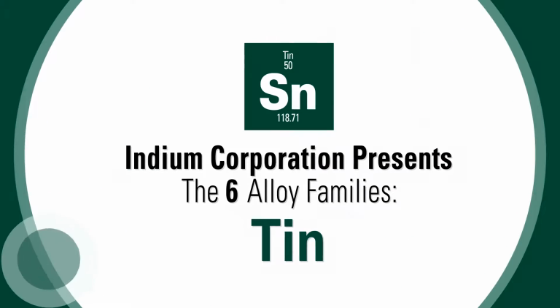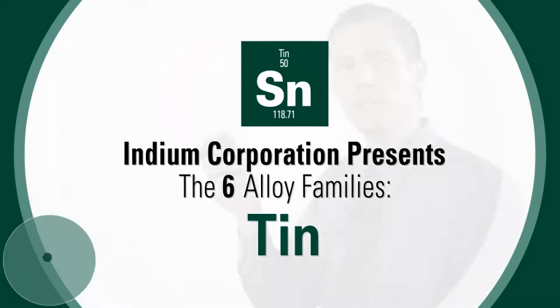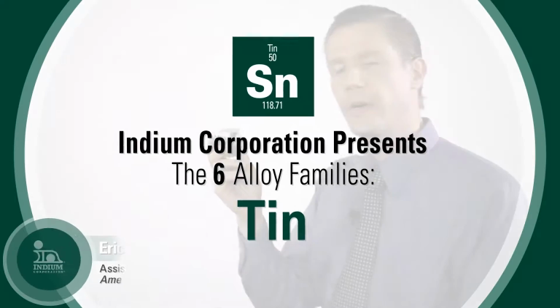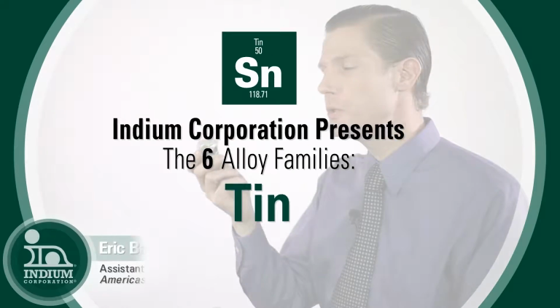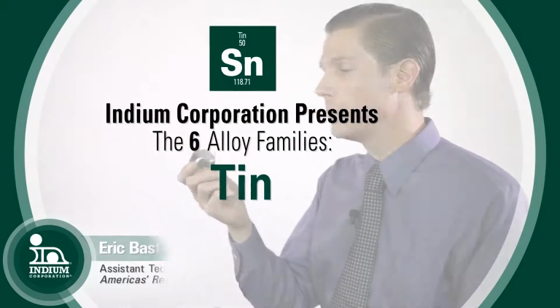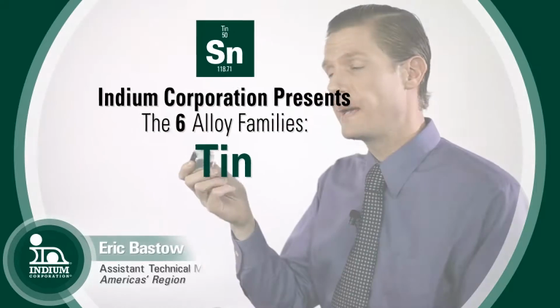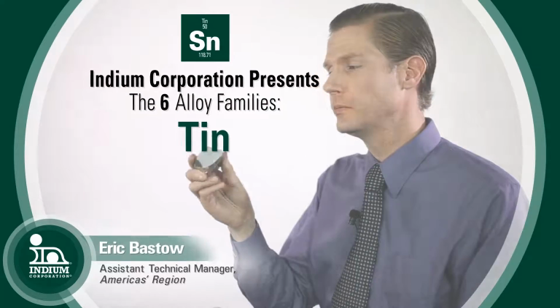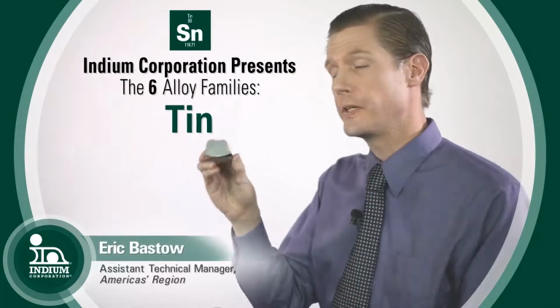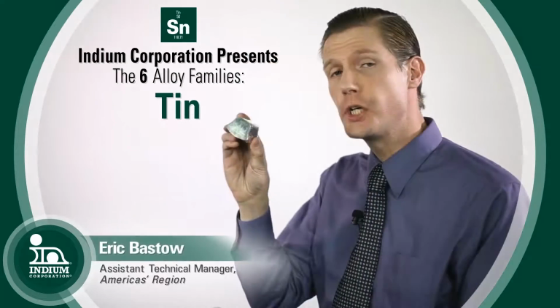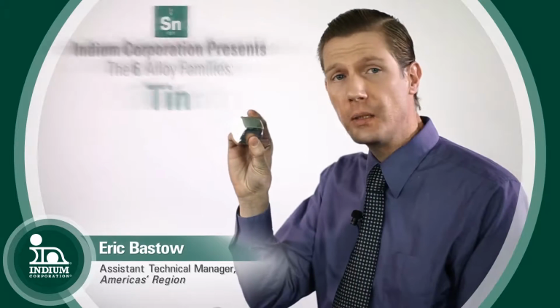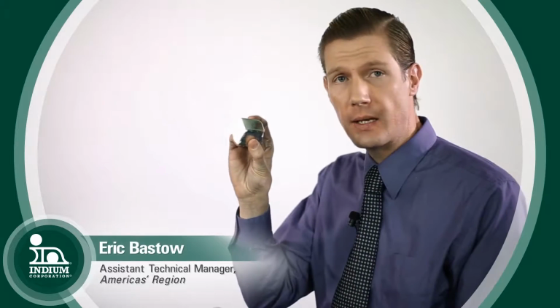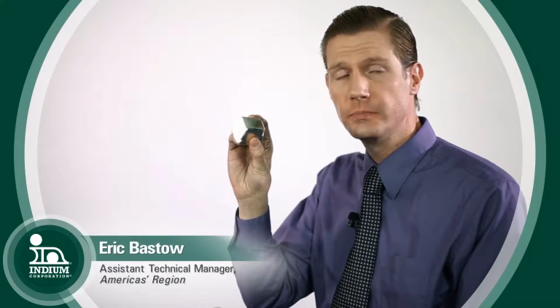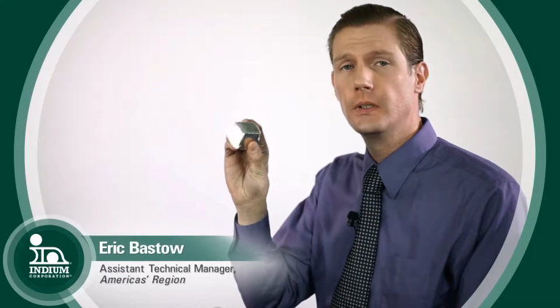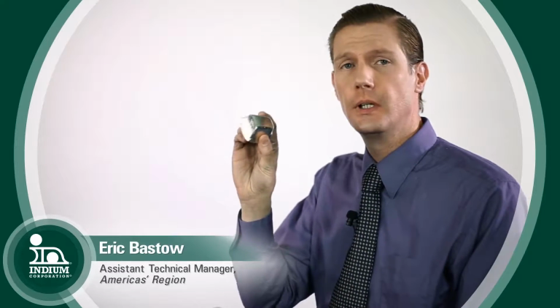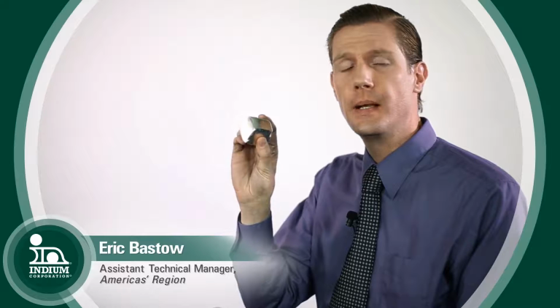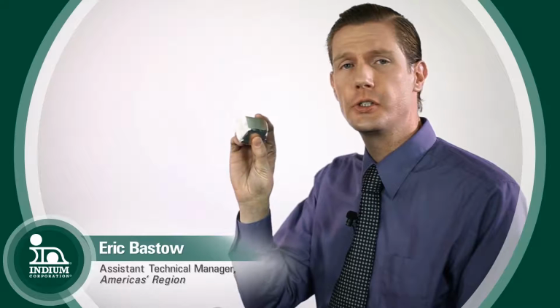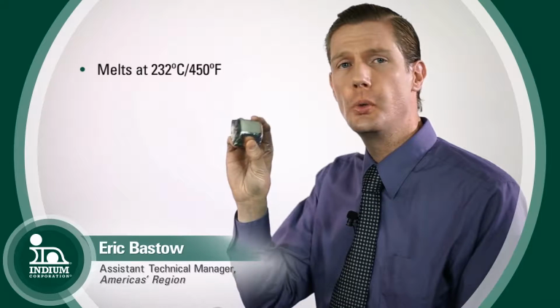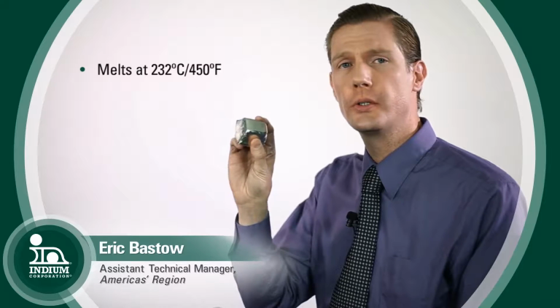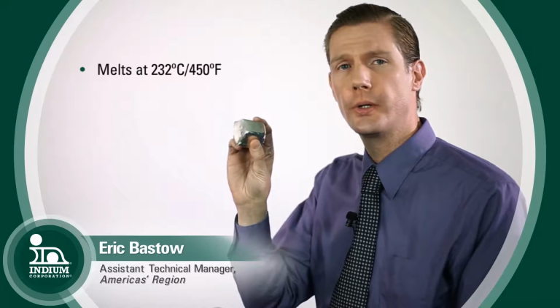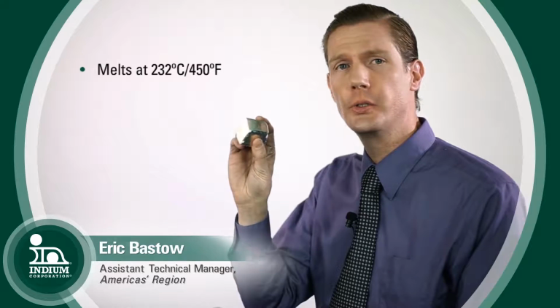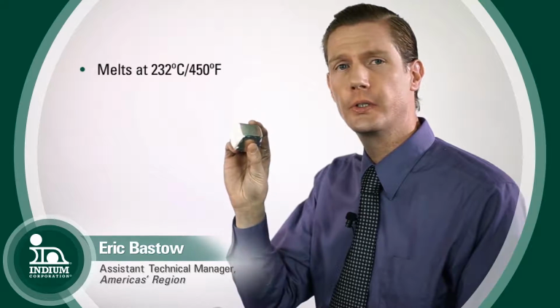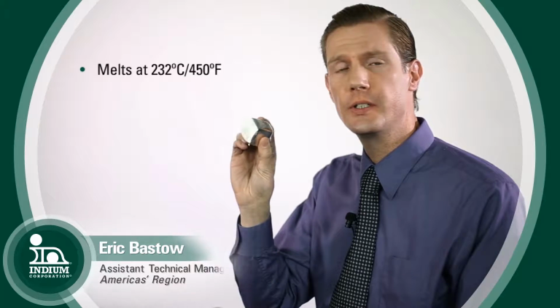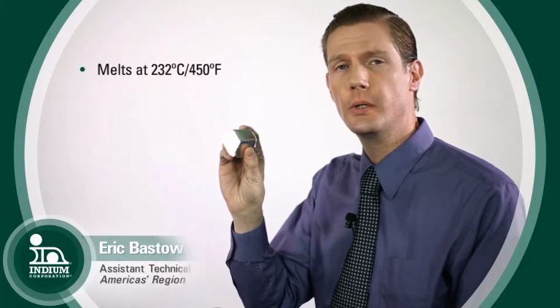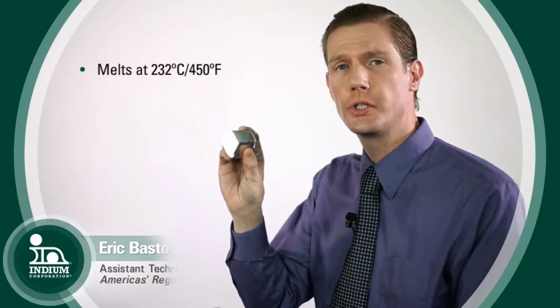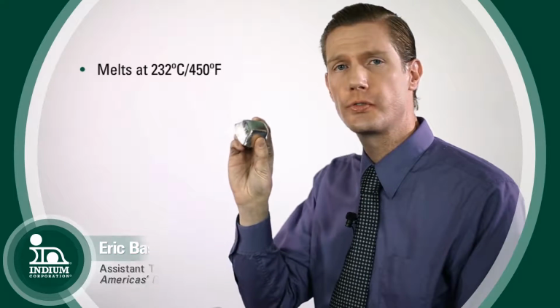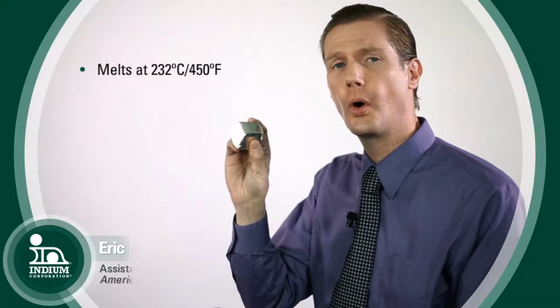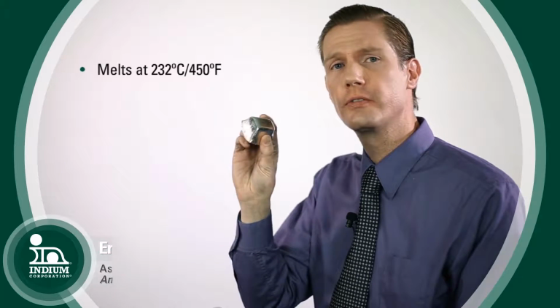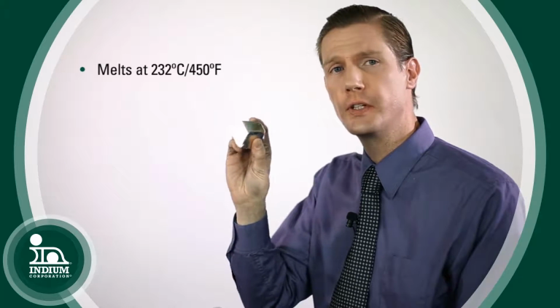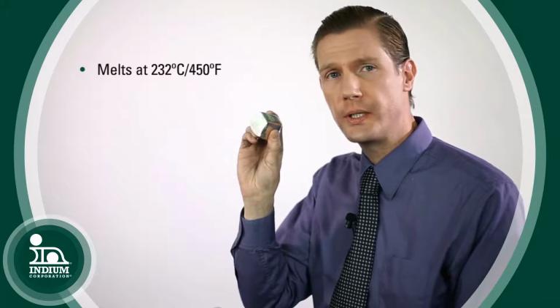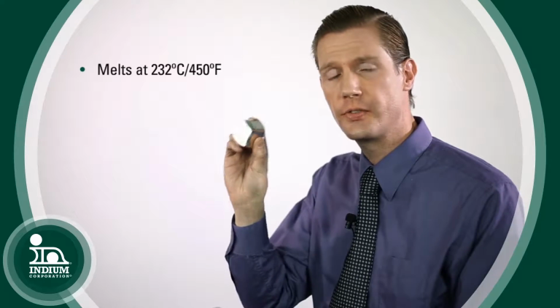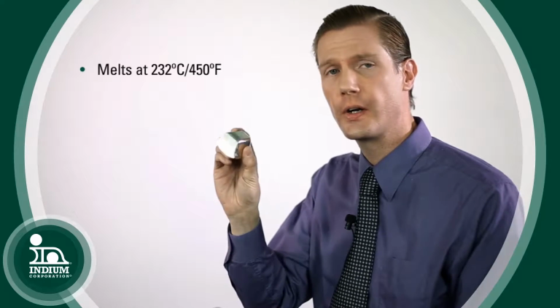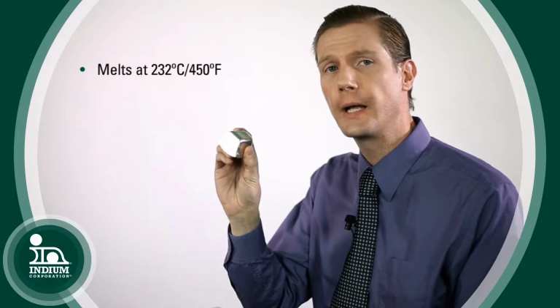Tin is a very useful, very shiny metal. It melts at 232 degrees C, which is 450 degrees Fahrenheit.